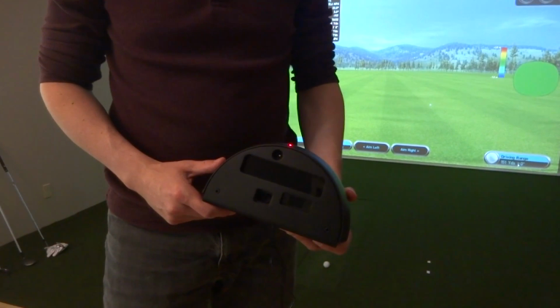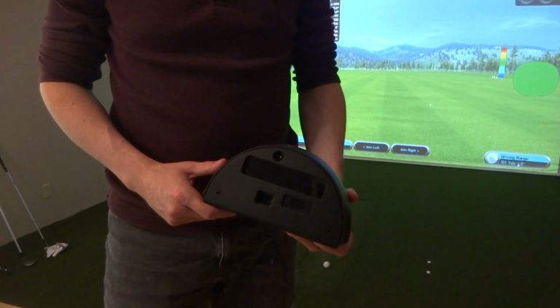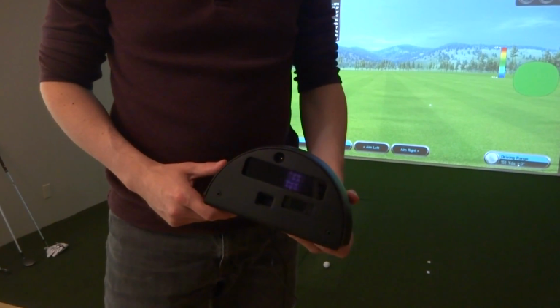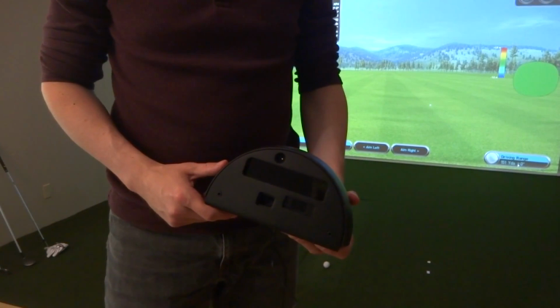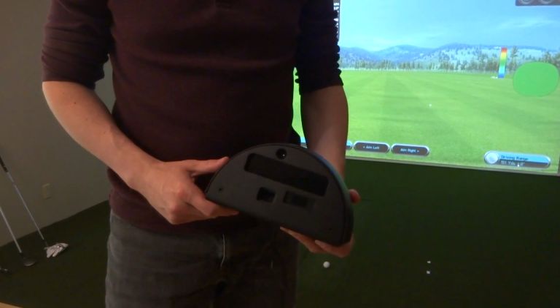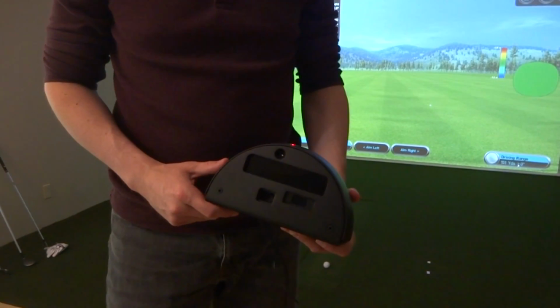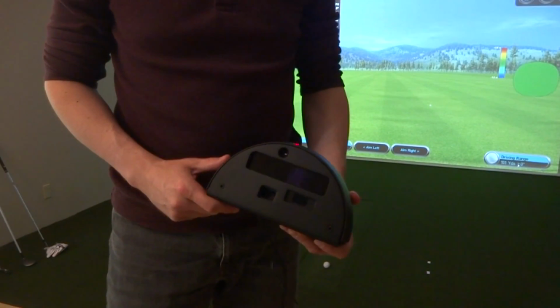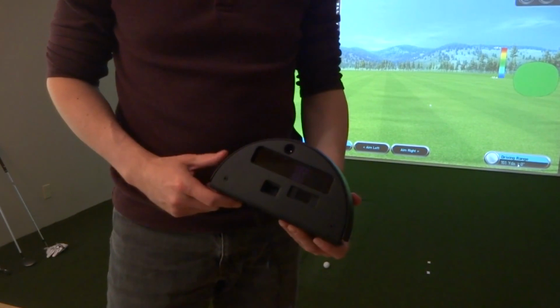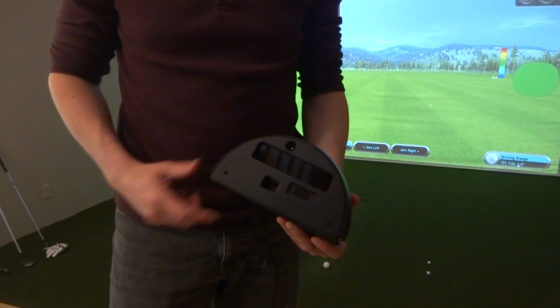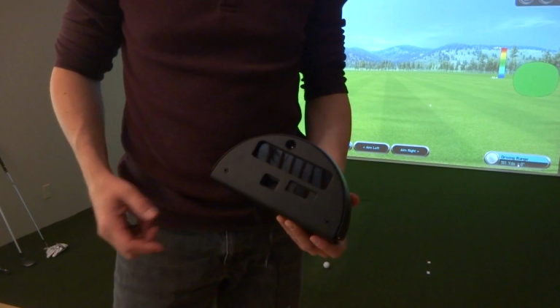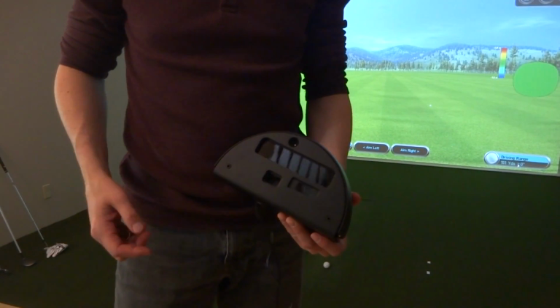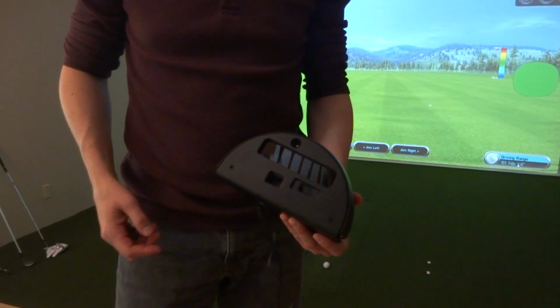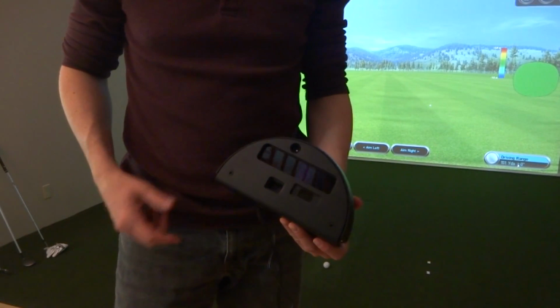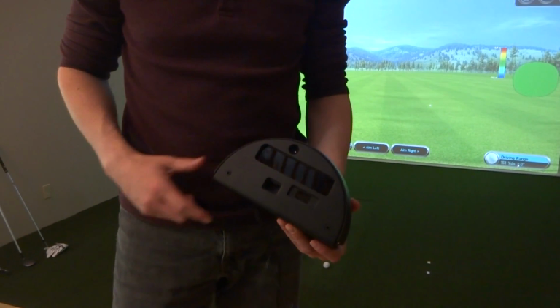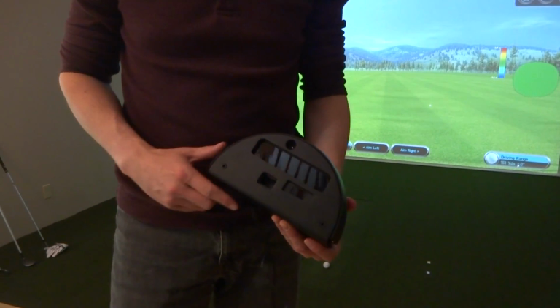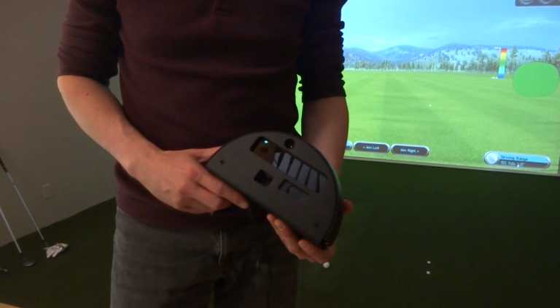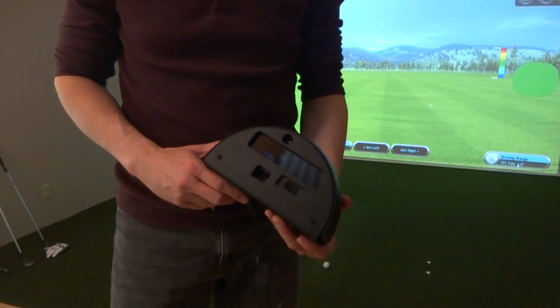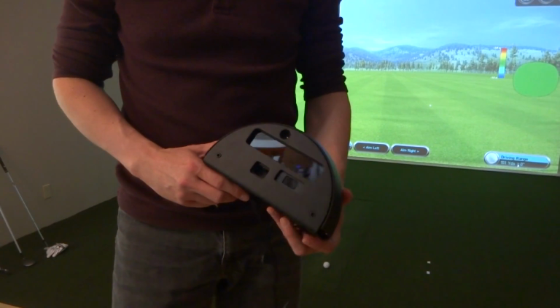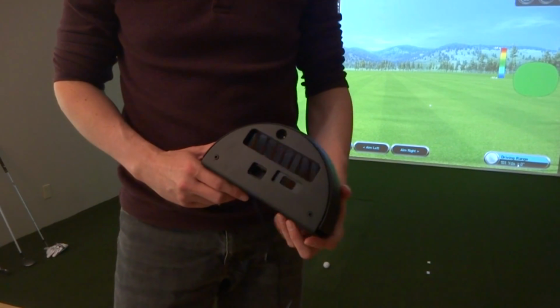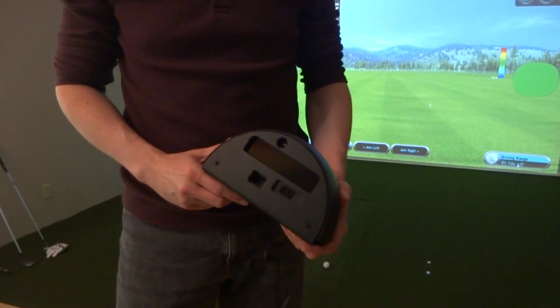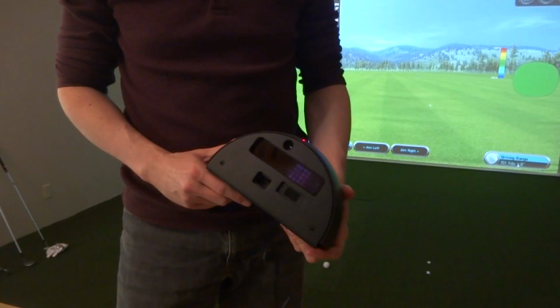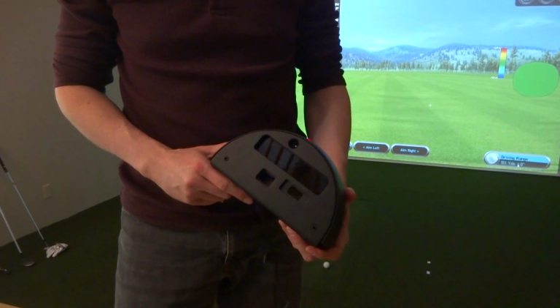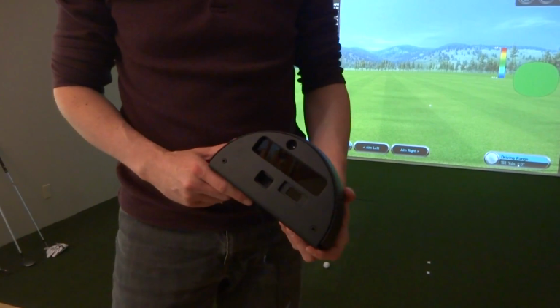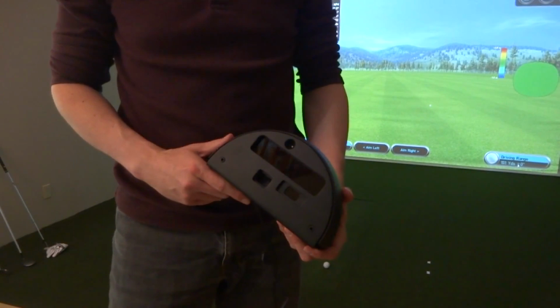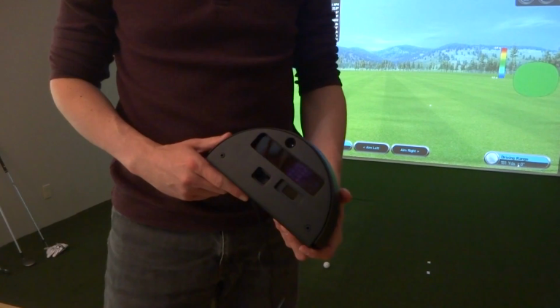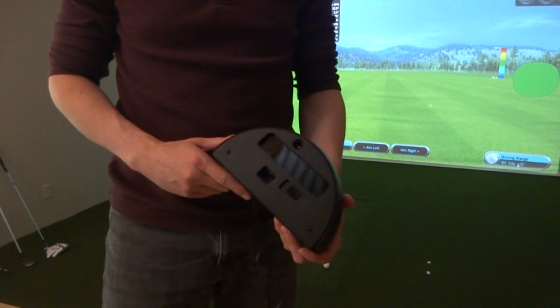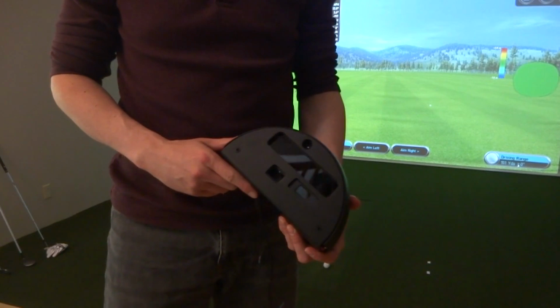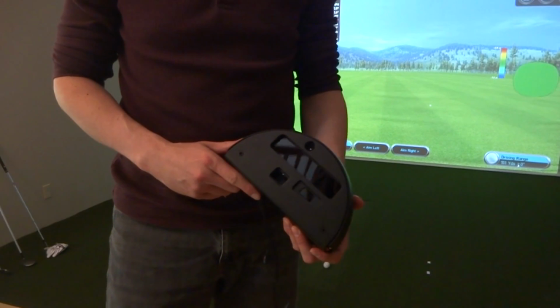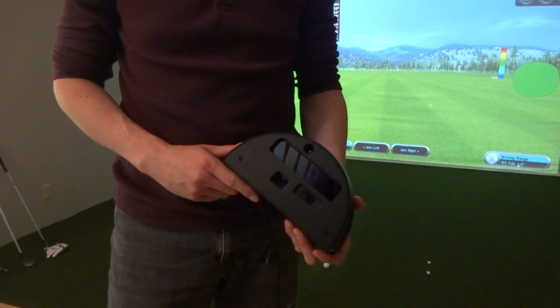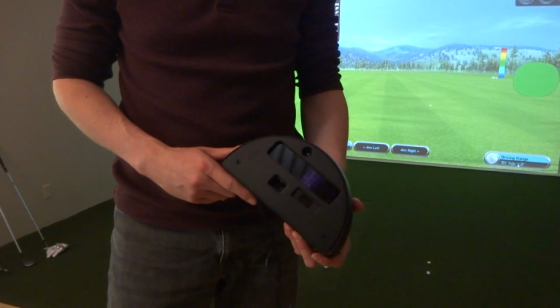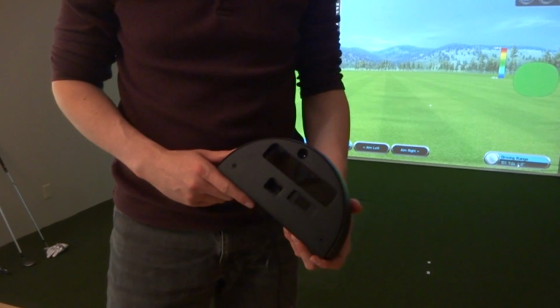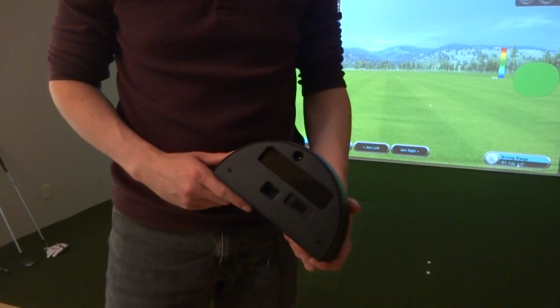Hey everybody, Cory here from Power2Pro. We're here with the brand new Foresight Sports GC2T.